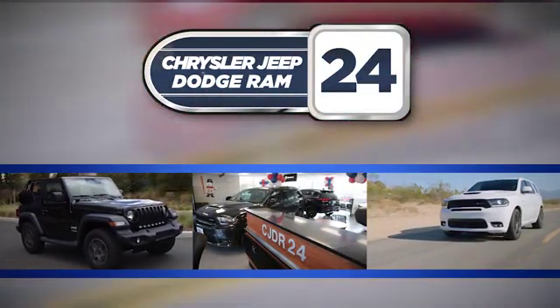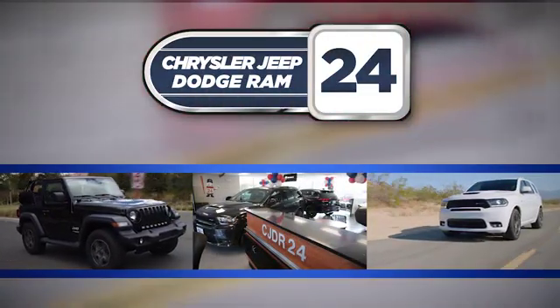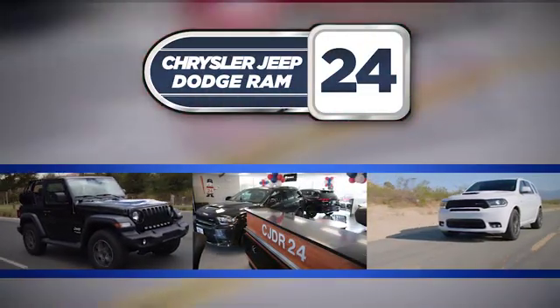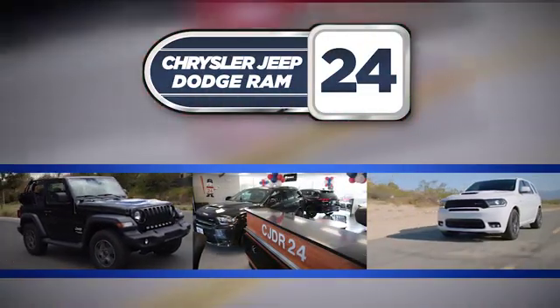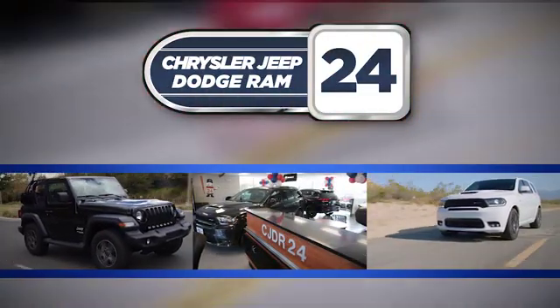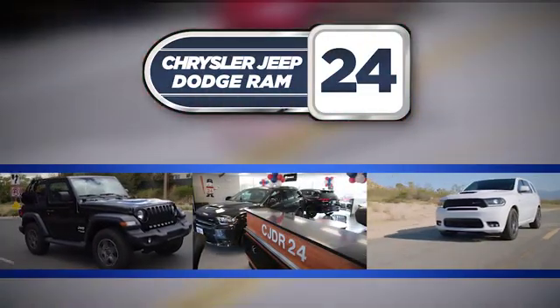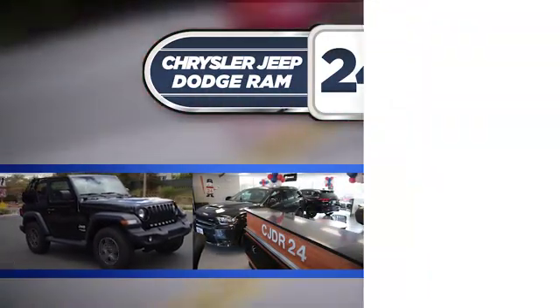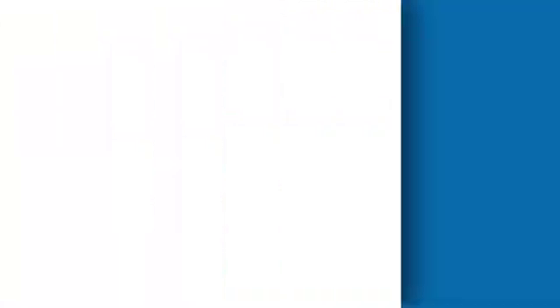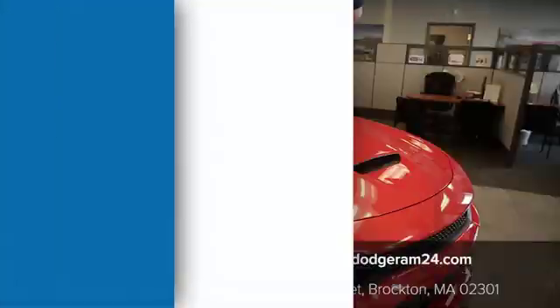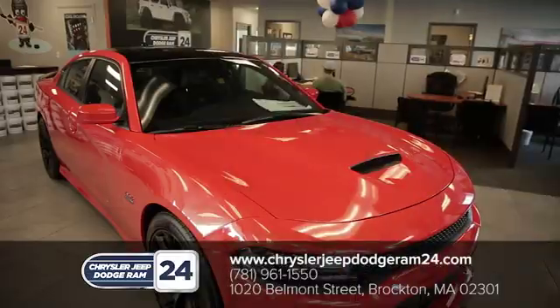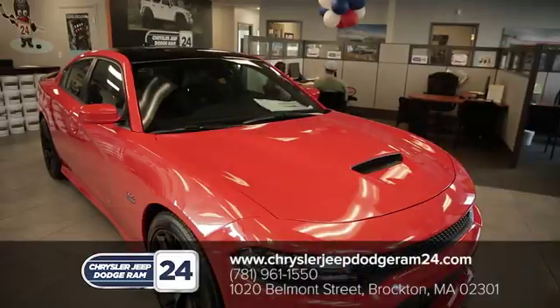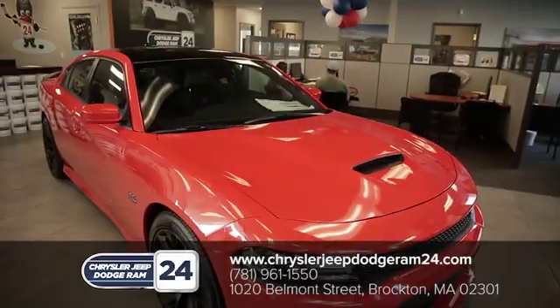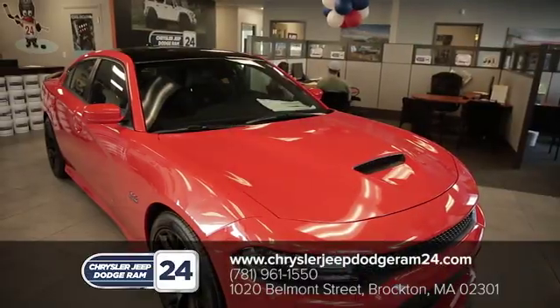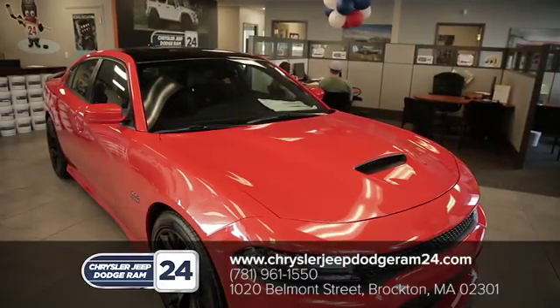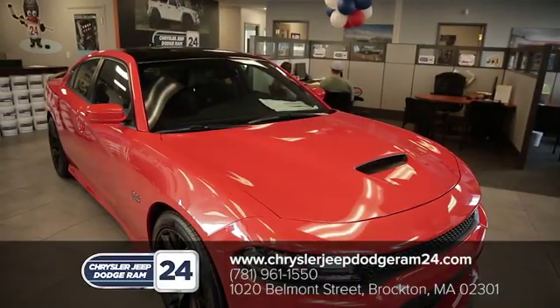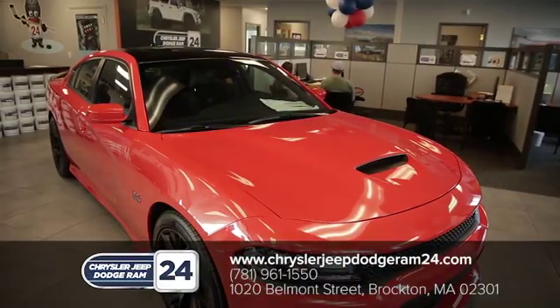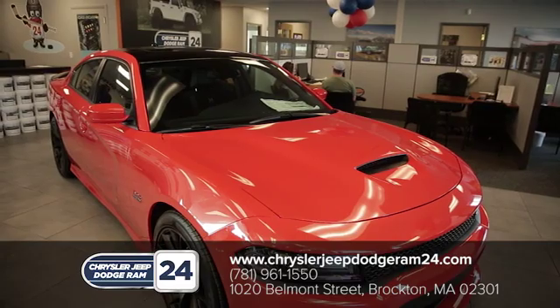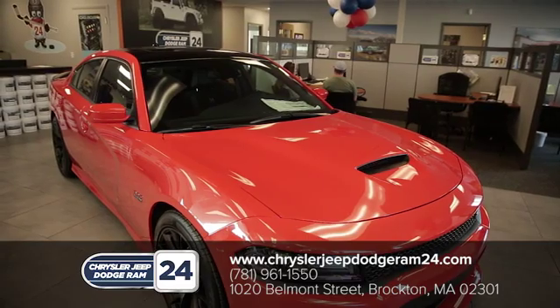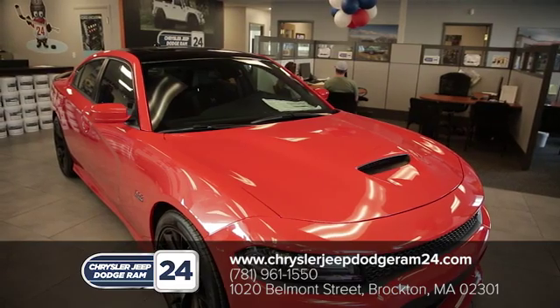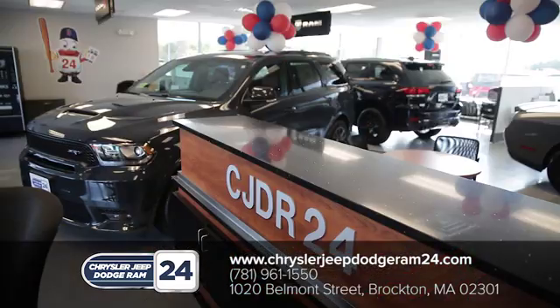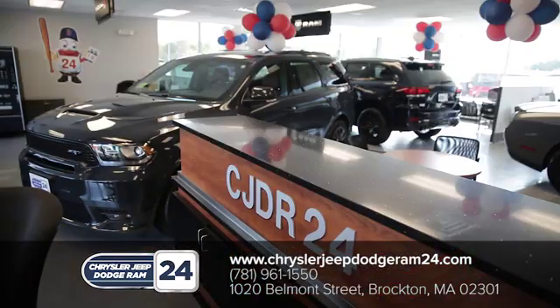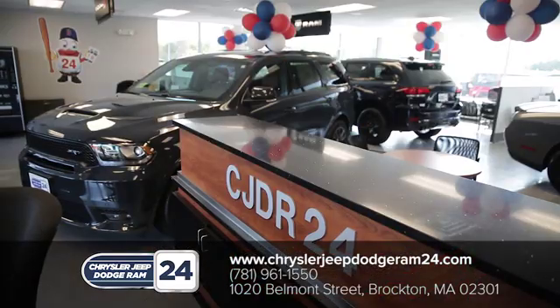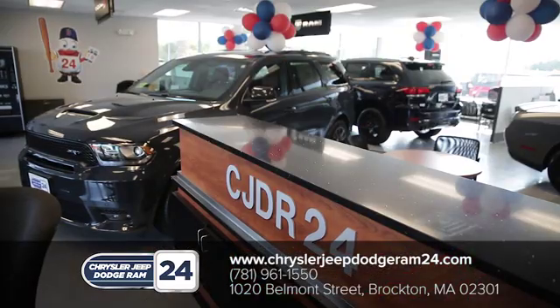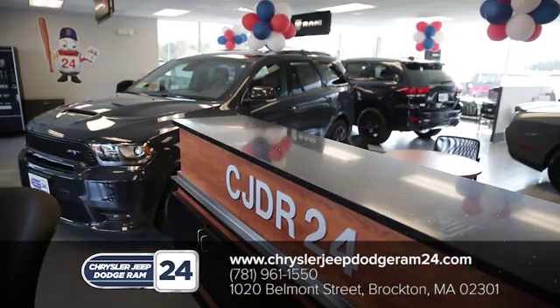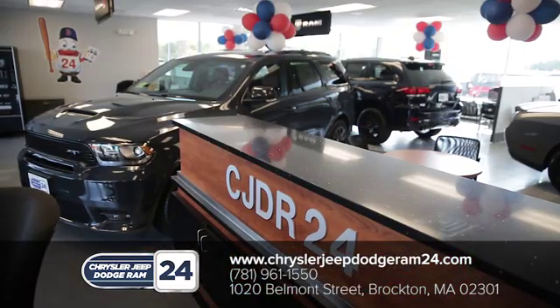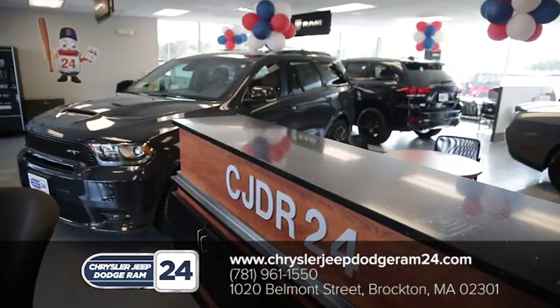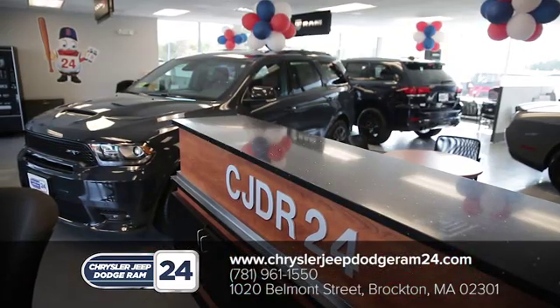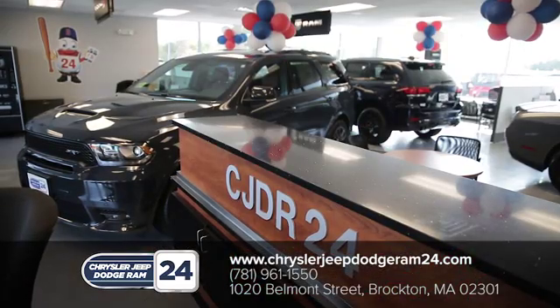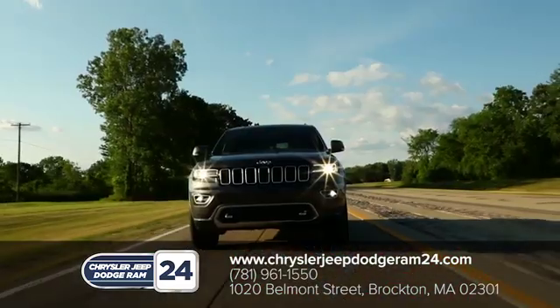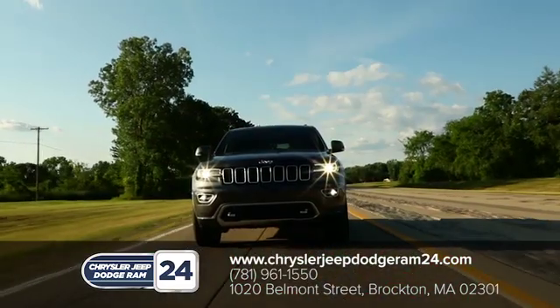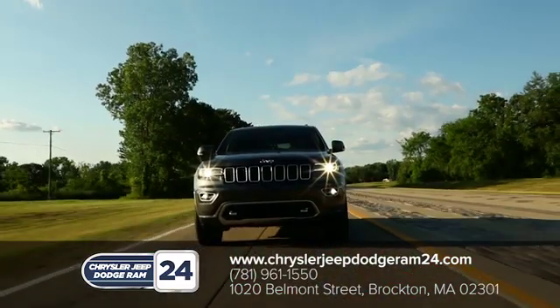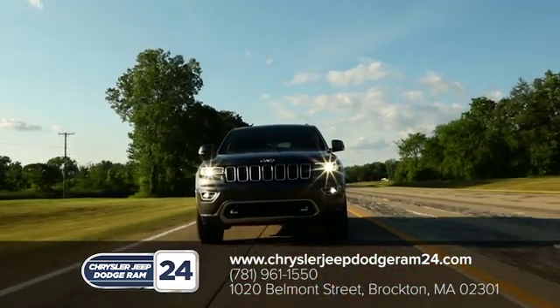Chrysler Jeep Dodge Ram 24. As a family owned and operated dealership, we make sure every customer has the best car buying experience possible.